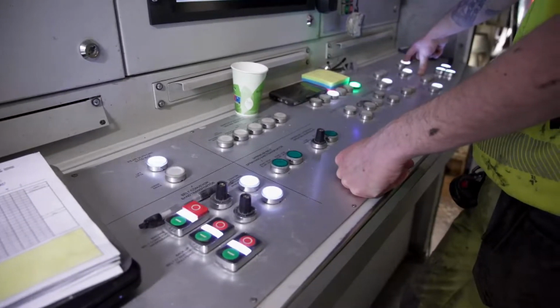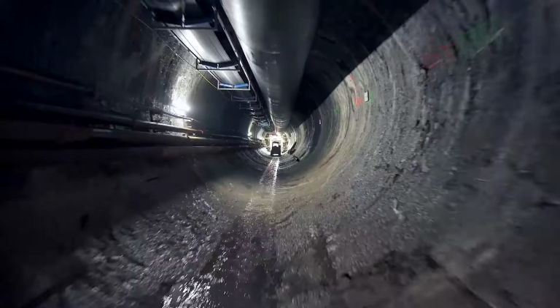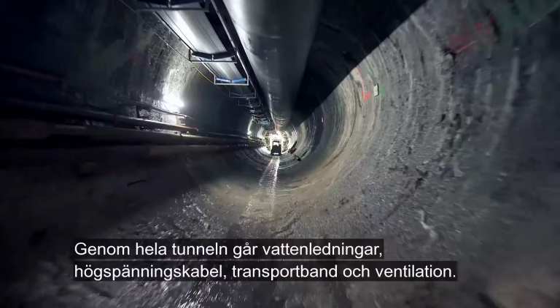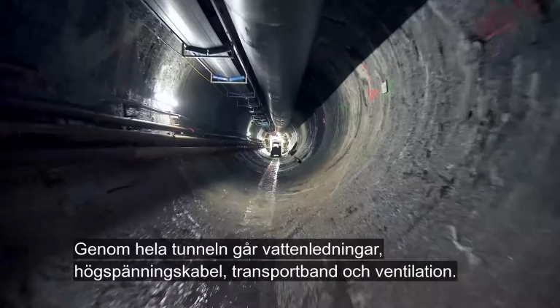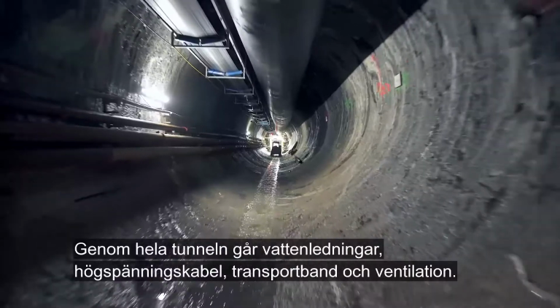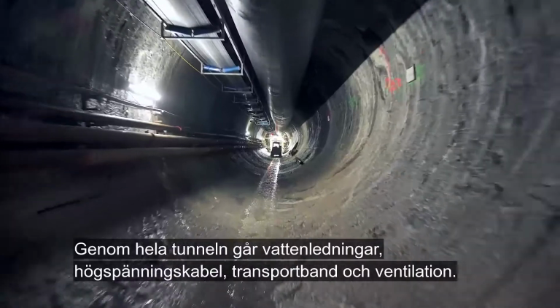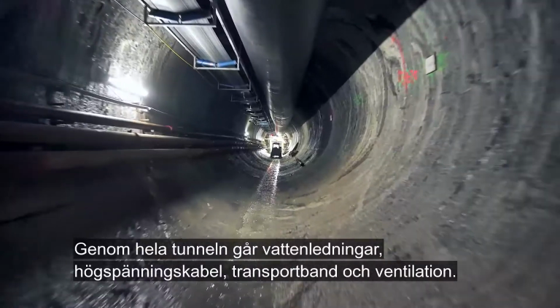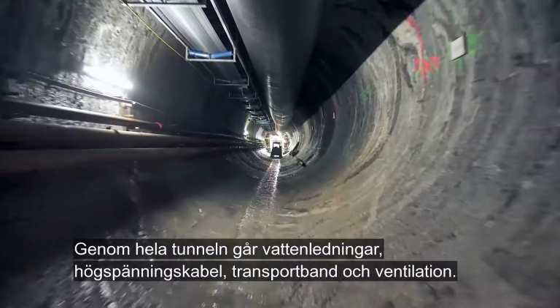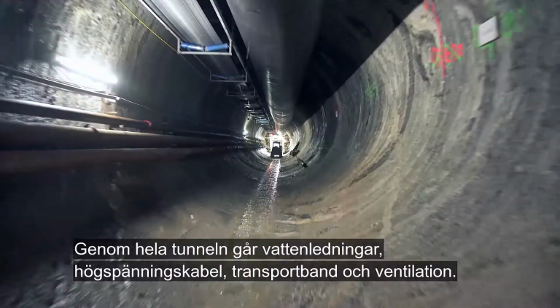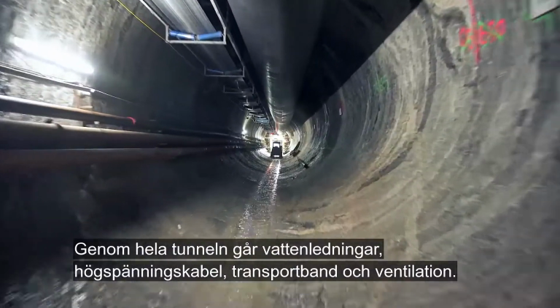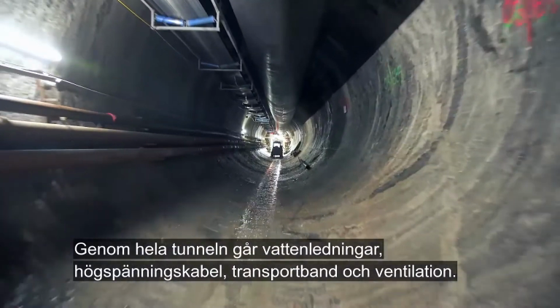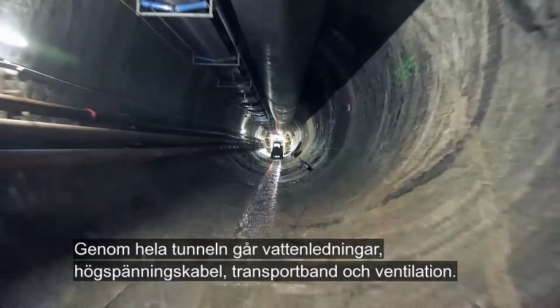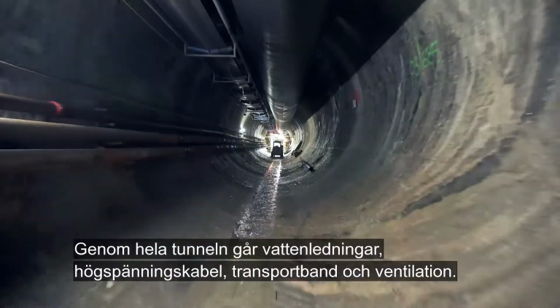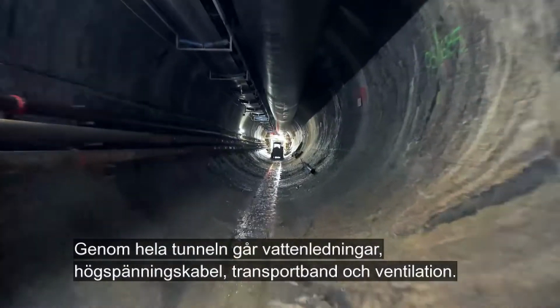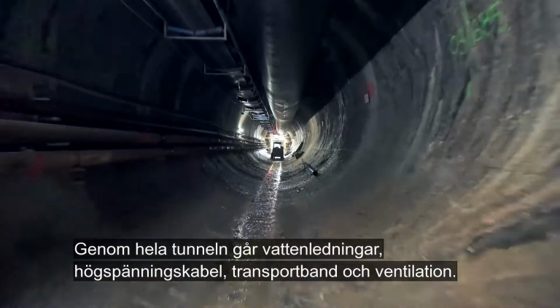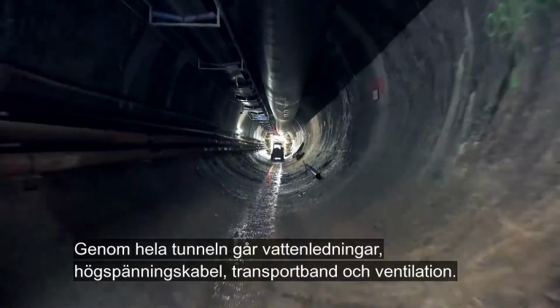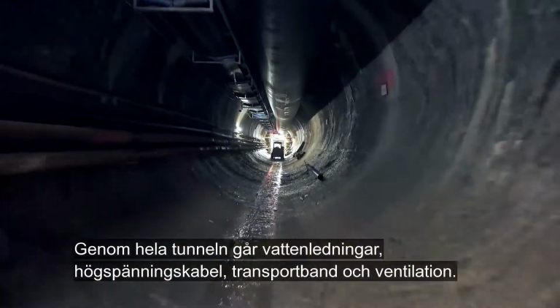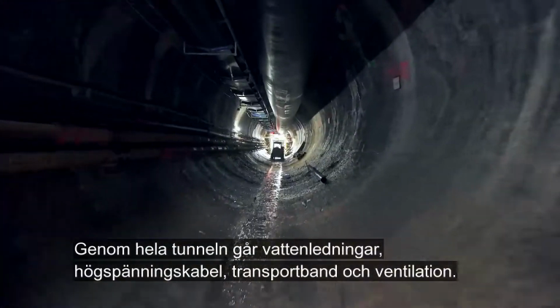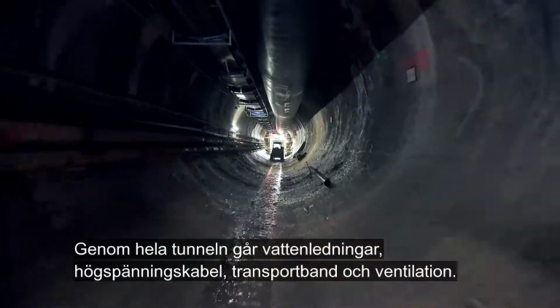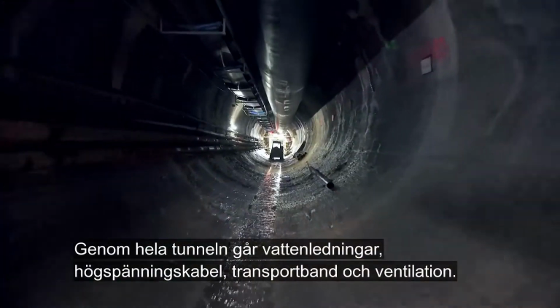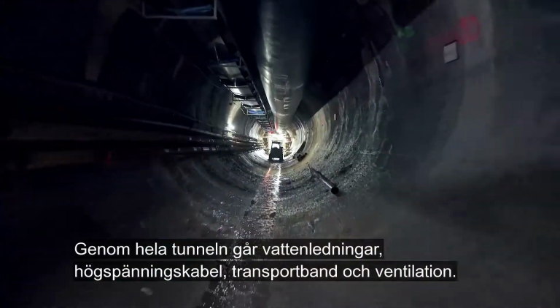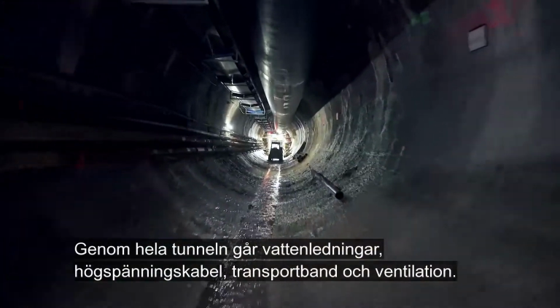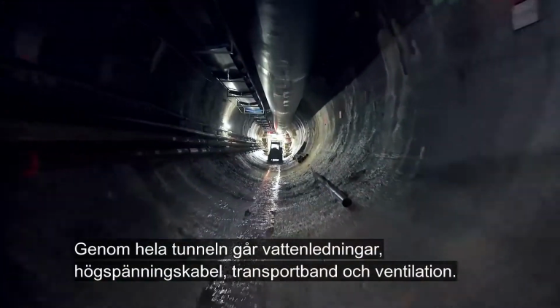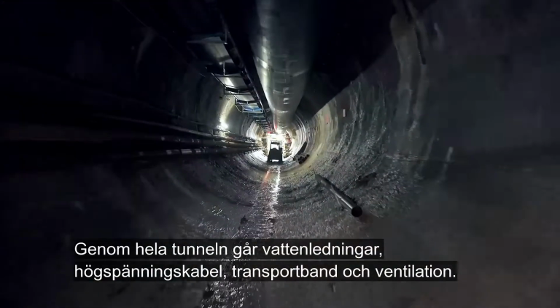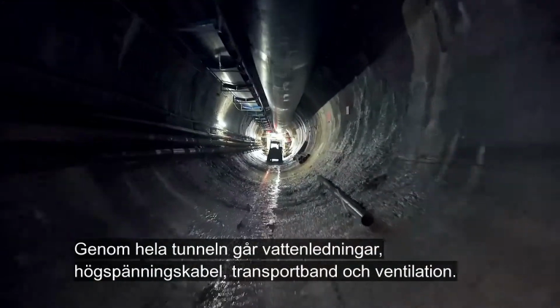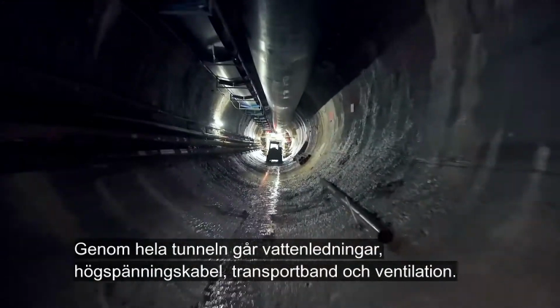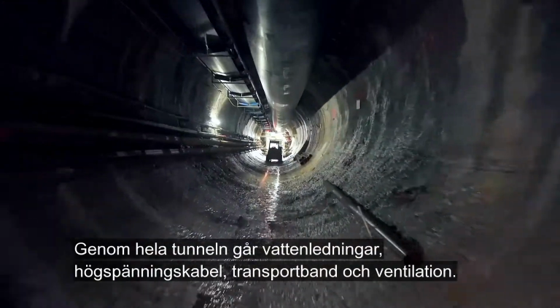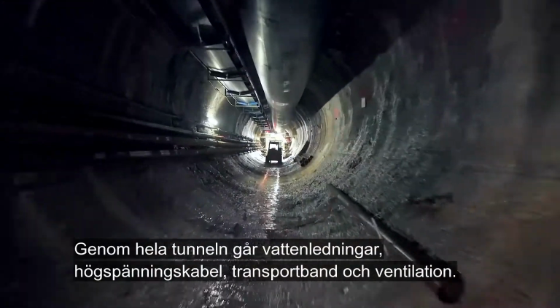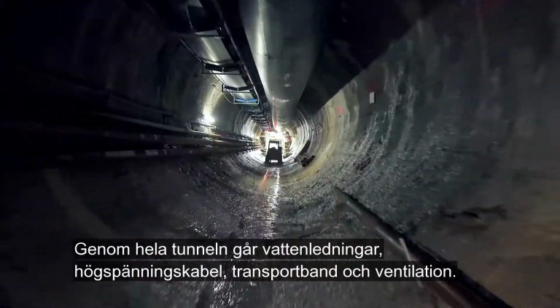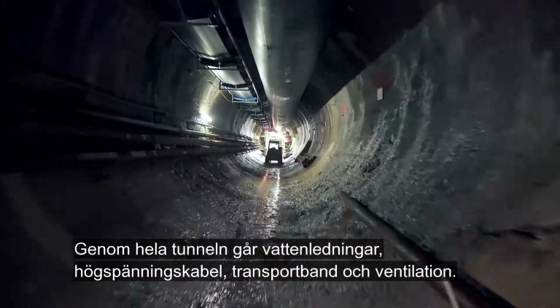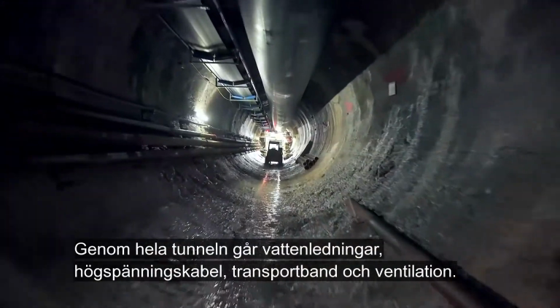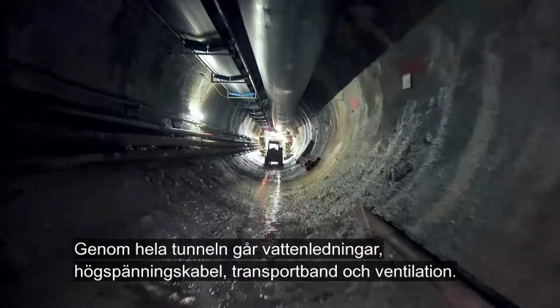Throughout the tunnel there are water pipes, high voltage cables, conveyor belts and ventilation.